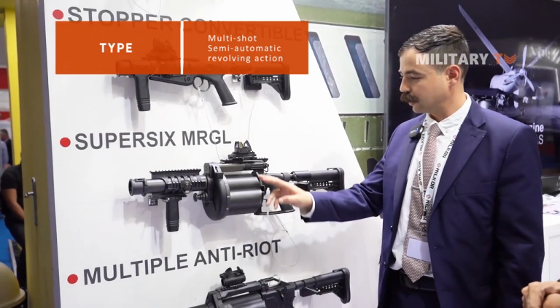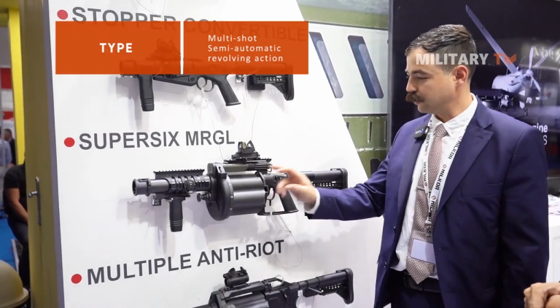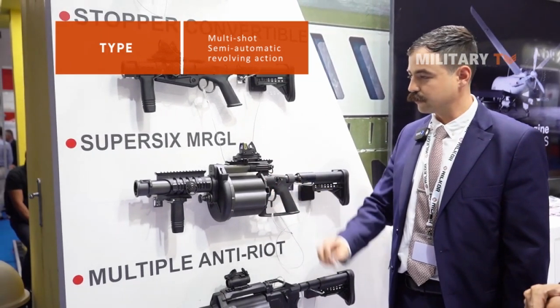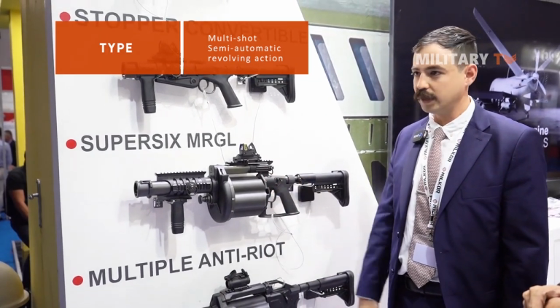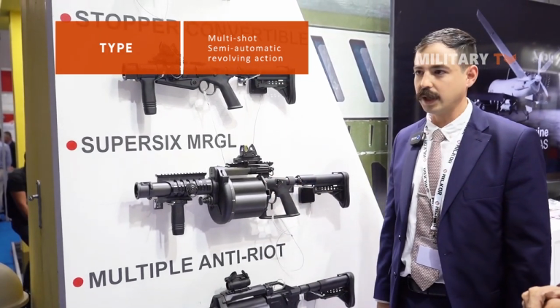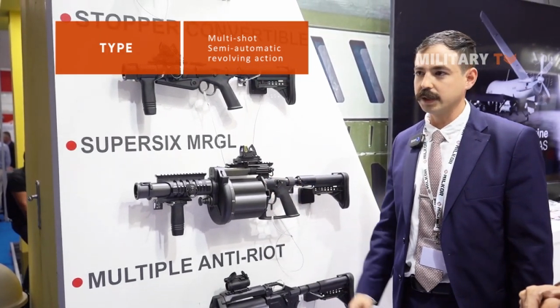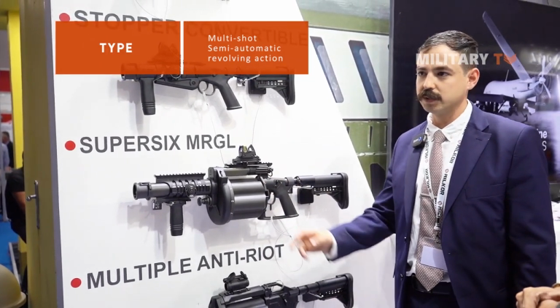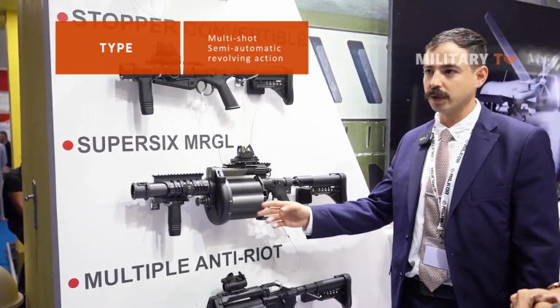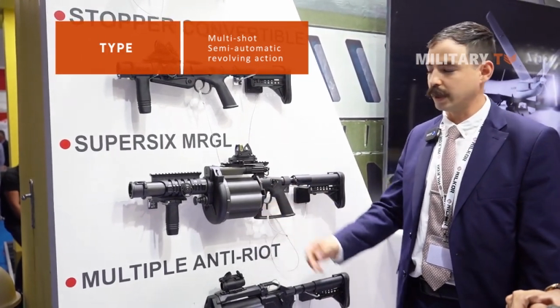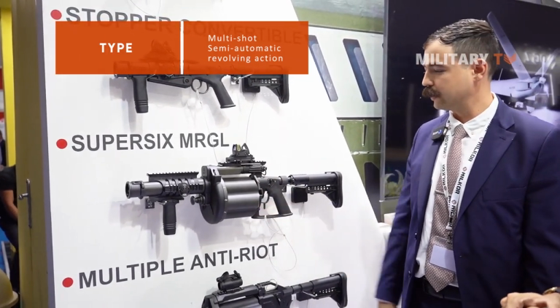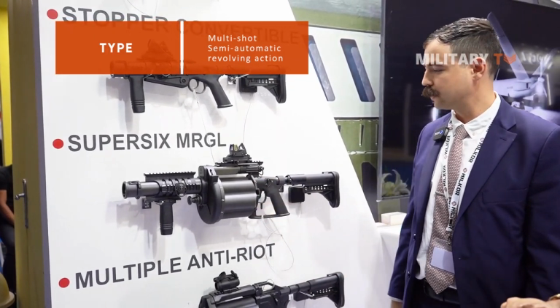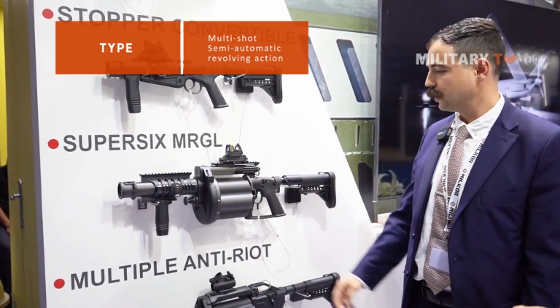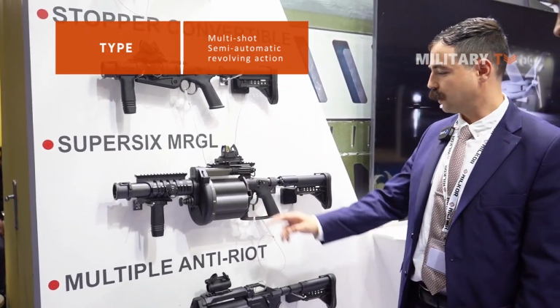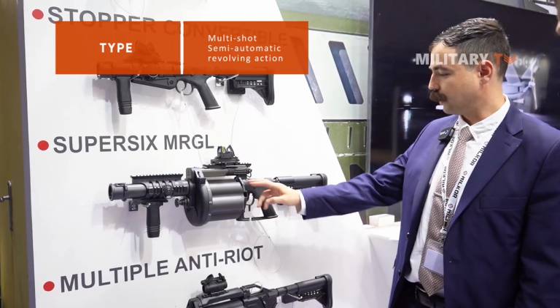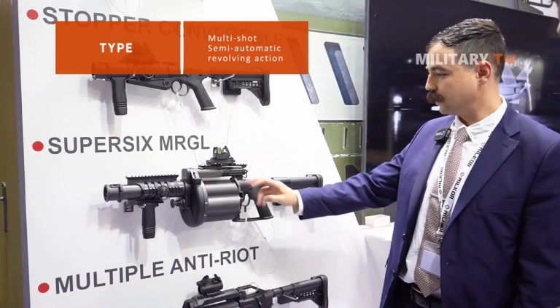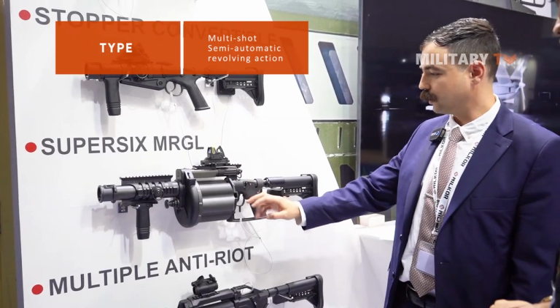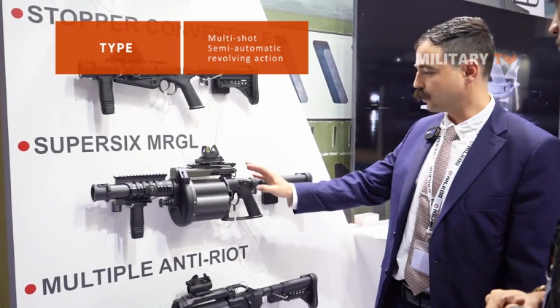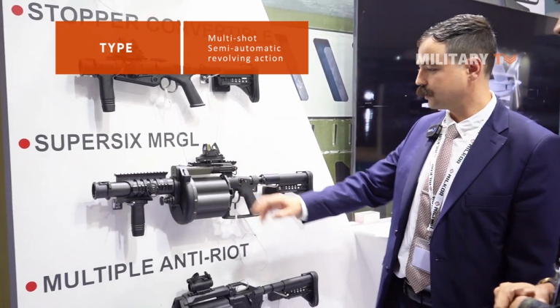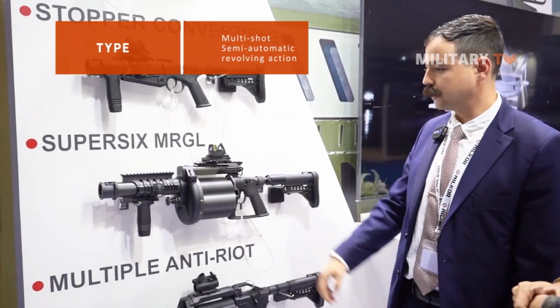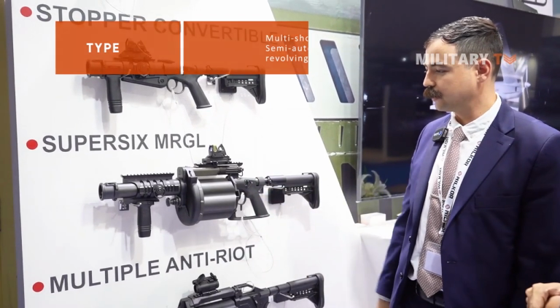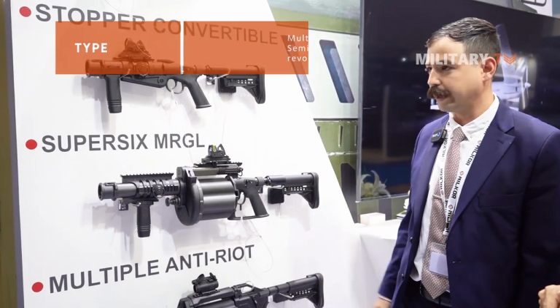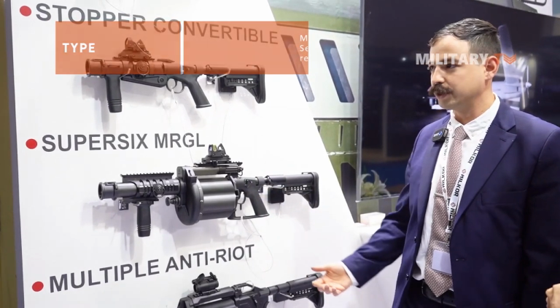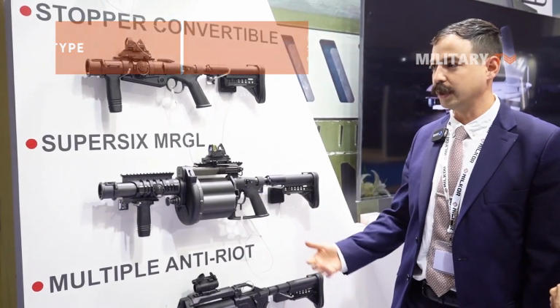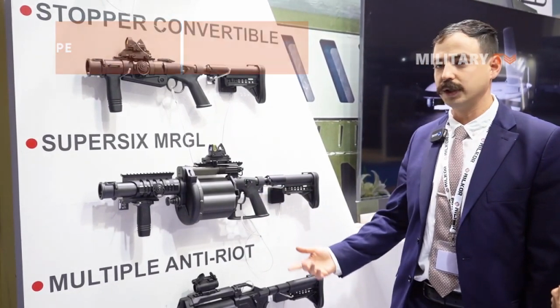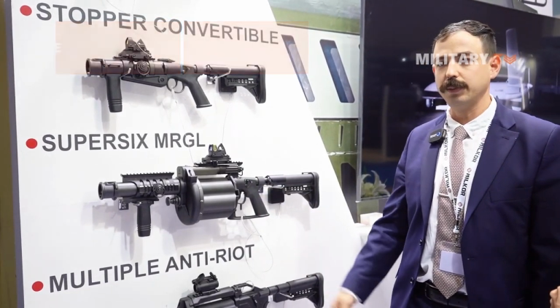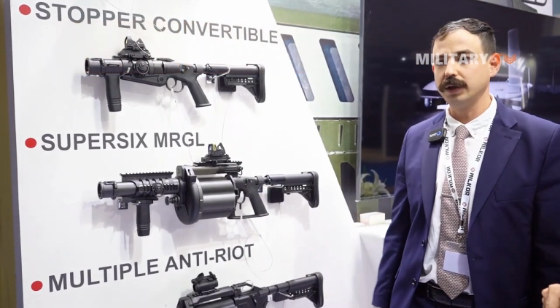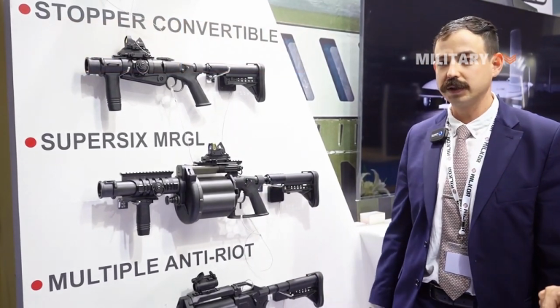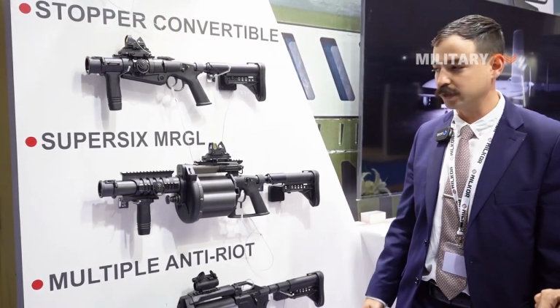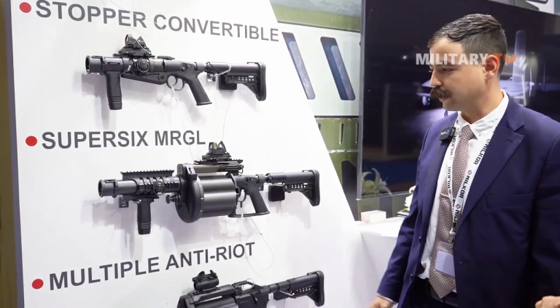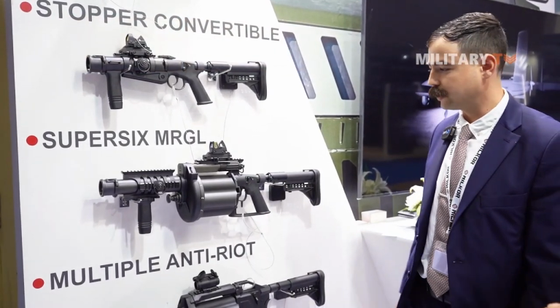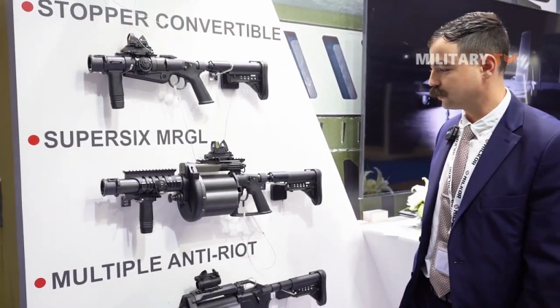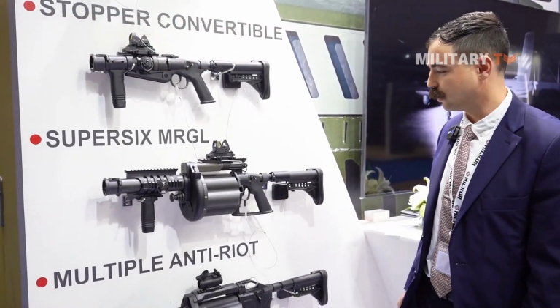It can be used for tear gas, smoke grenades, less lethal, as well as the lethal HE, HEDP — the explosive grenades as well.